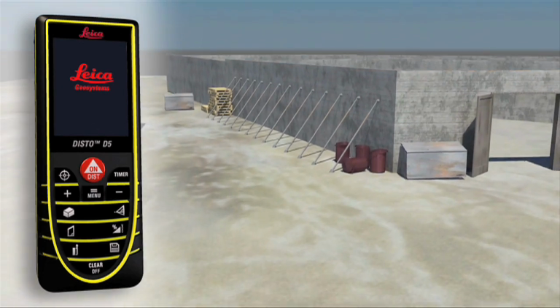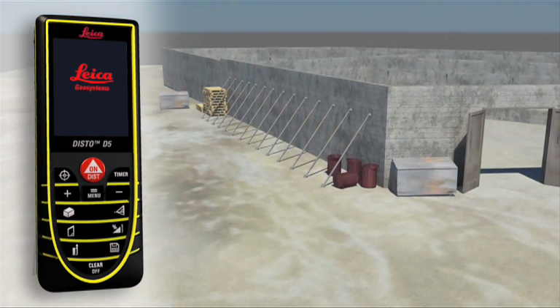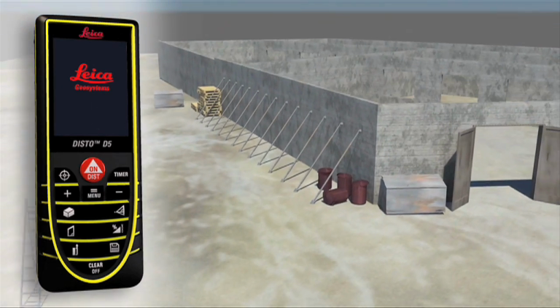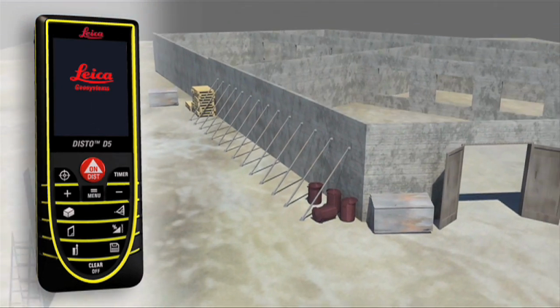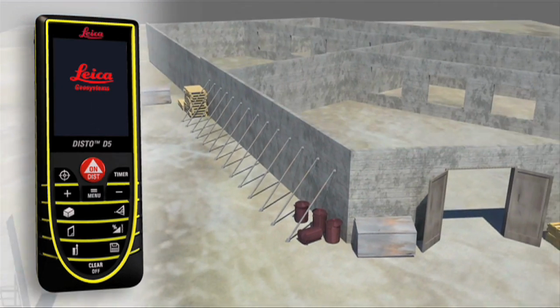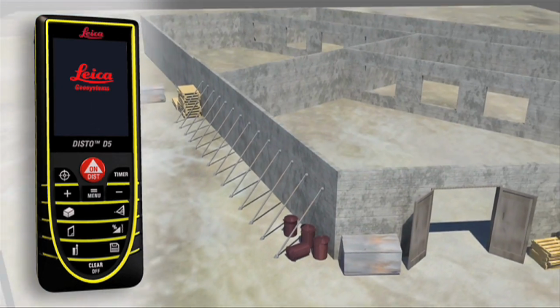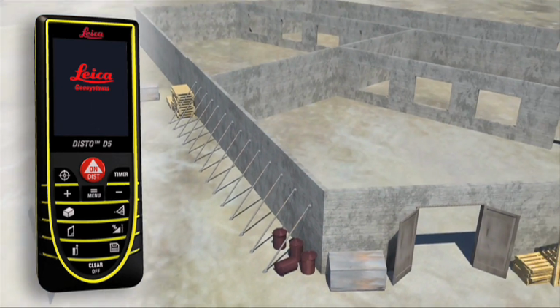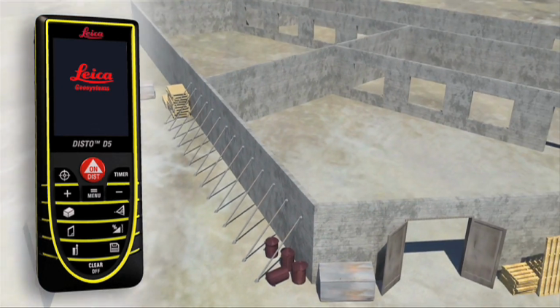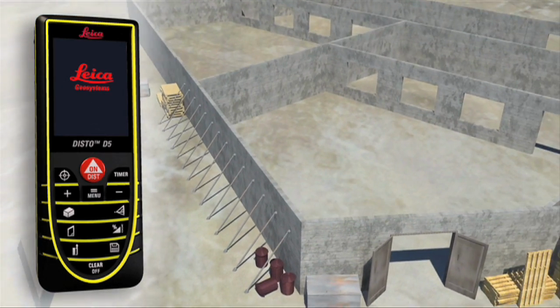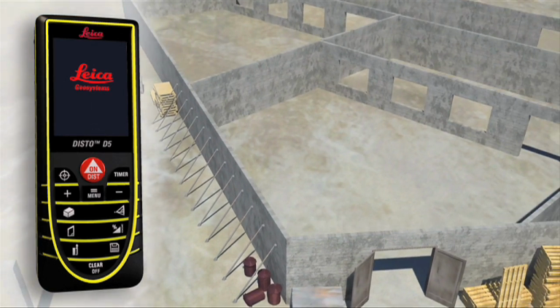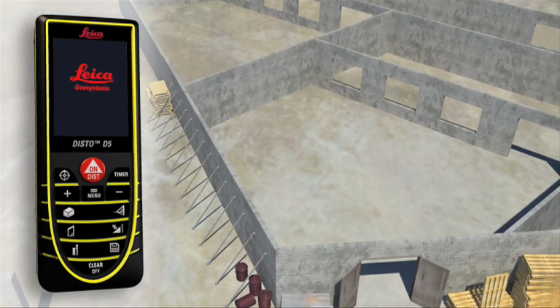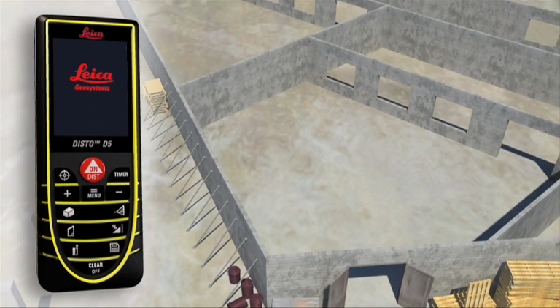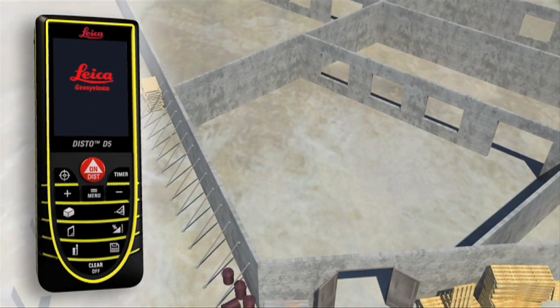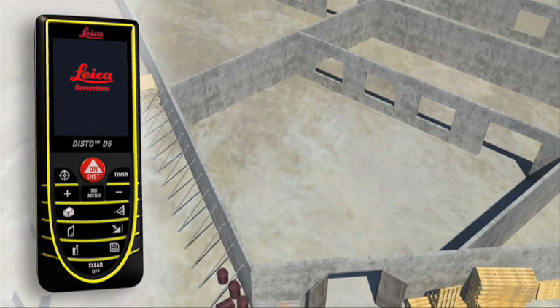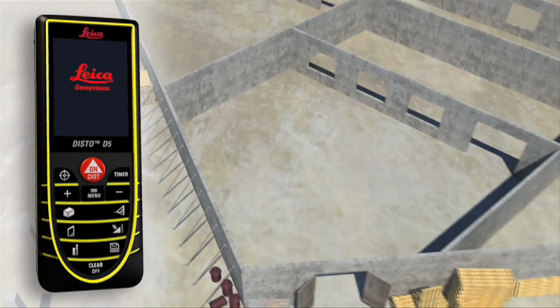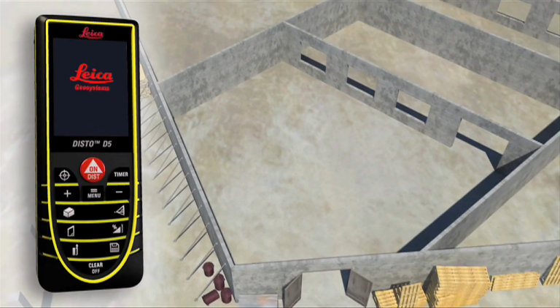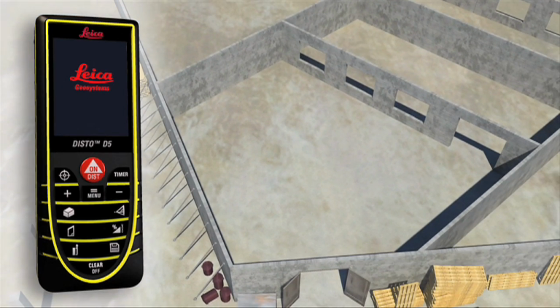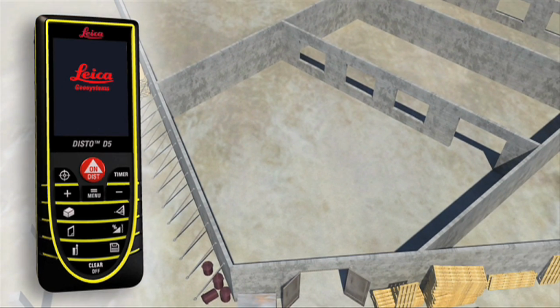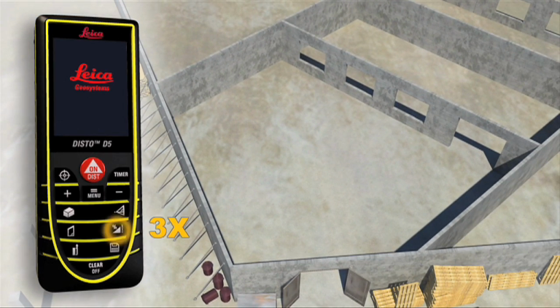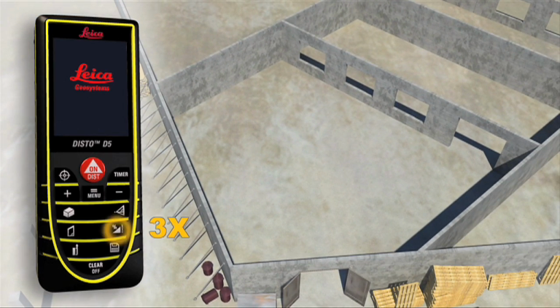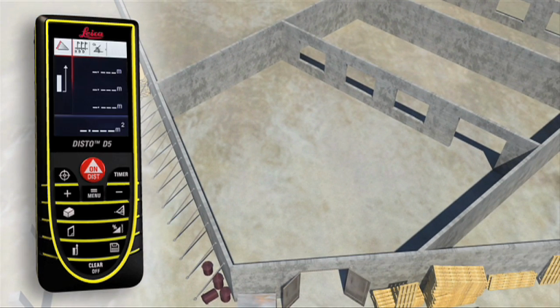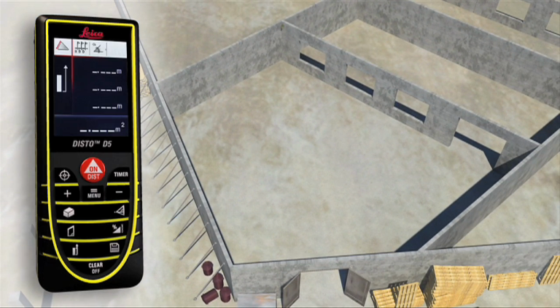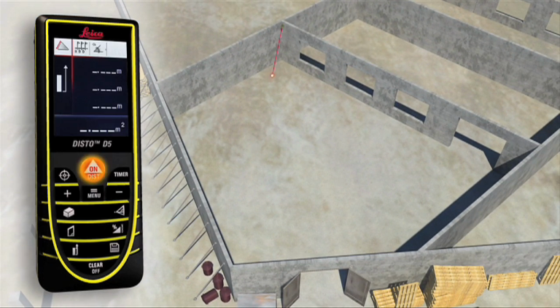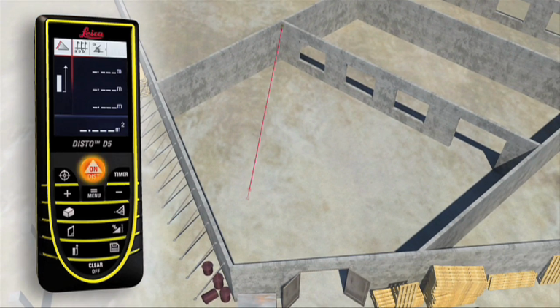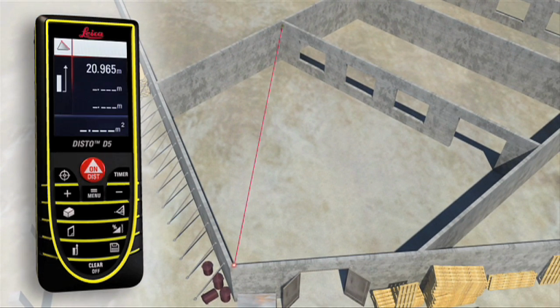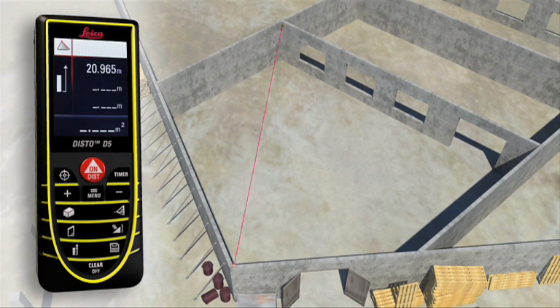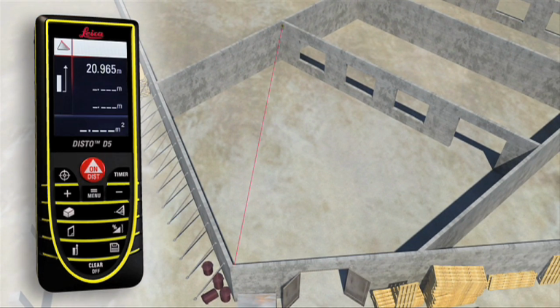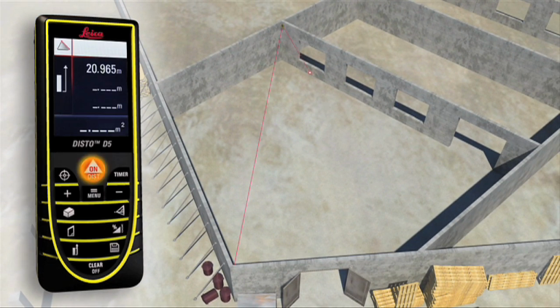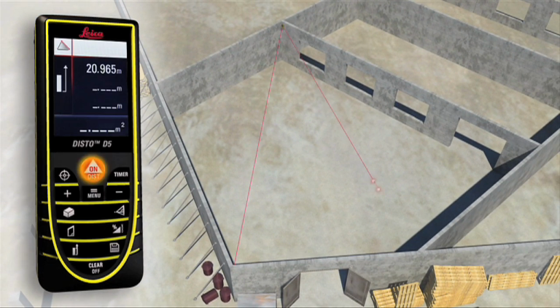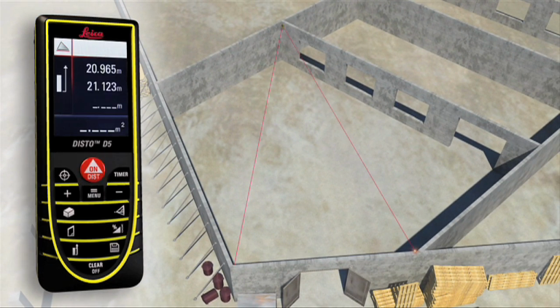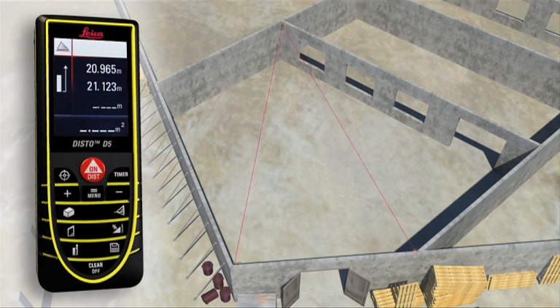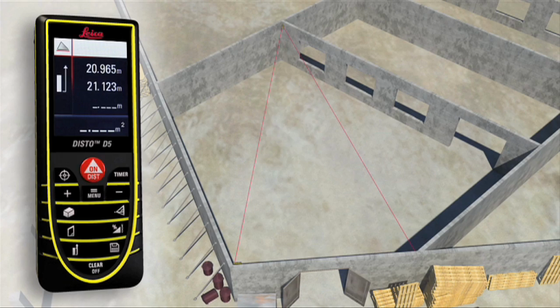The D5 comes with a wide variety of measuring functions, allowing you to measure anything, anywhere, anytime.